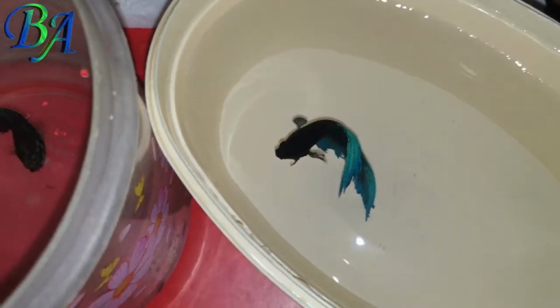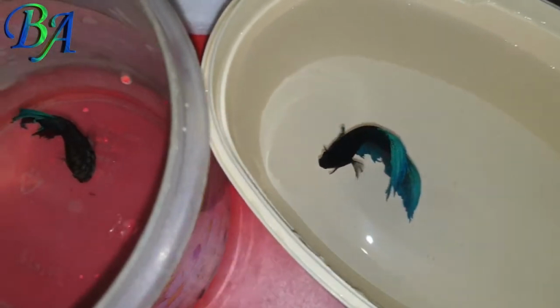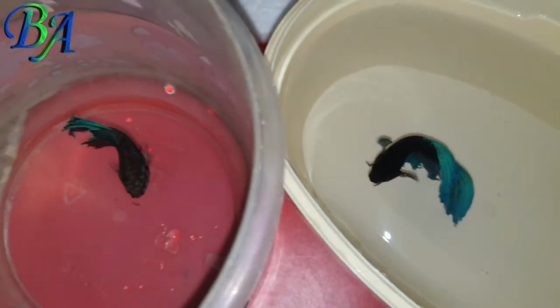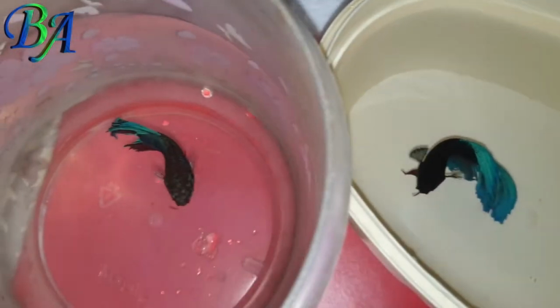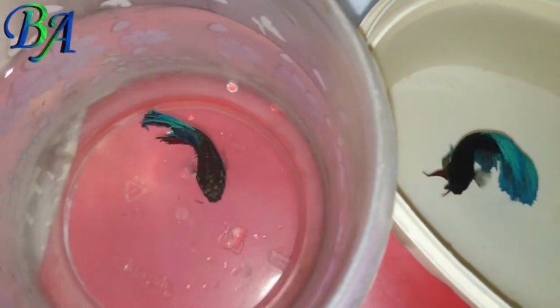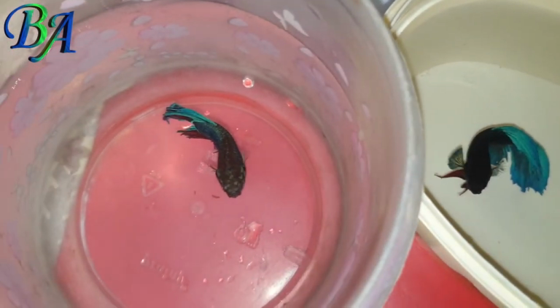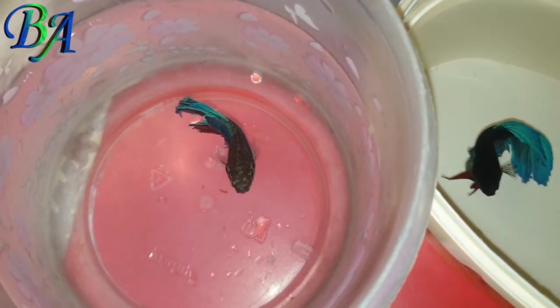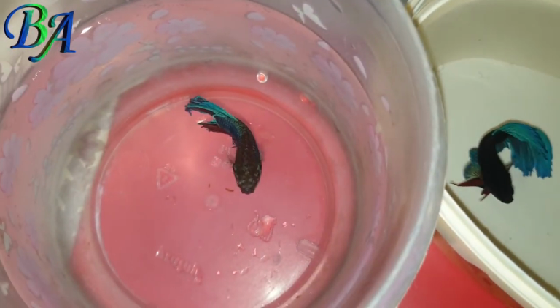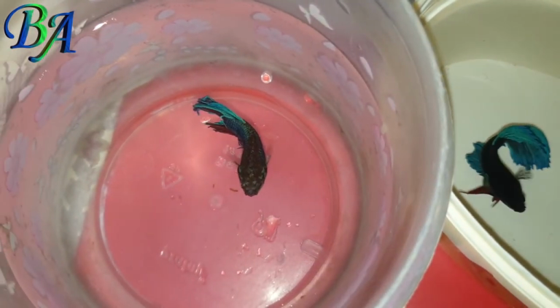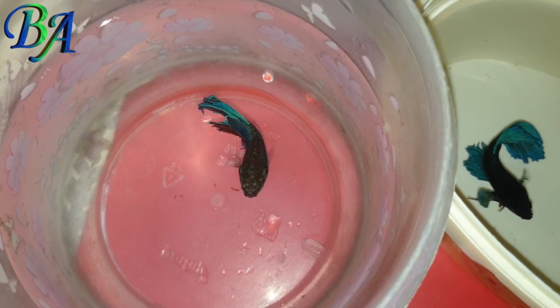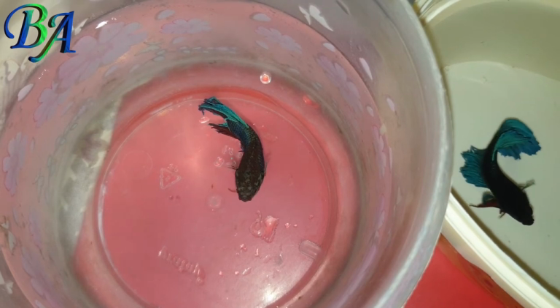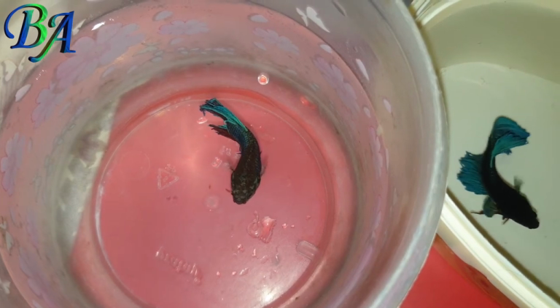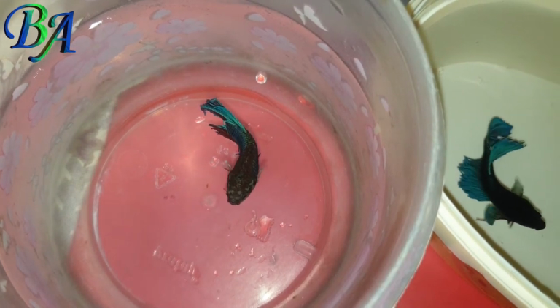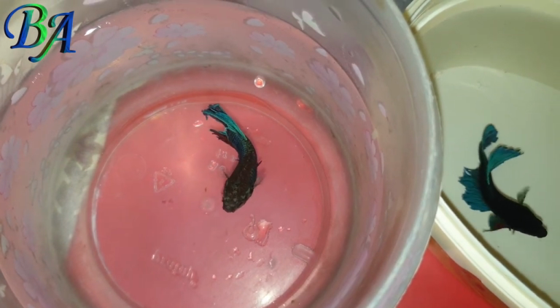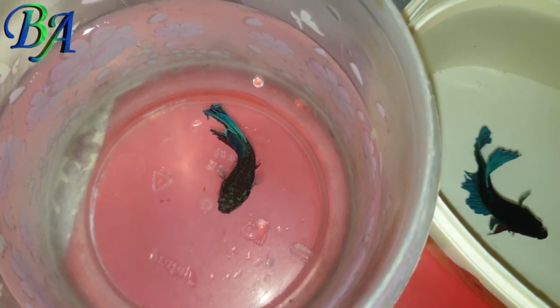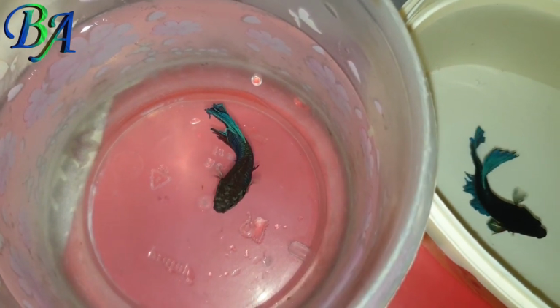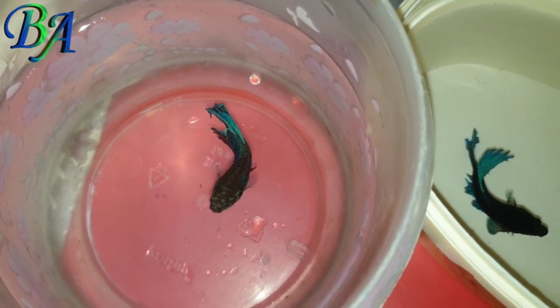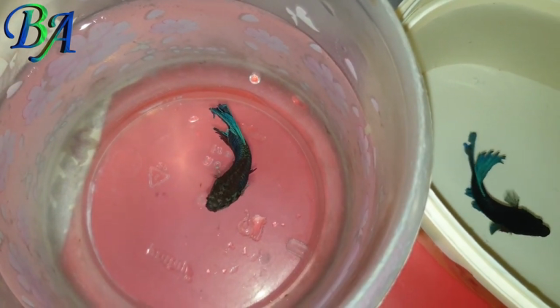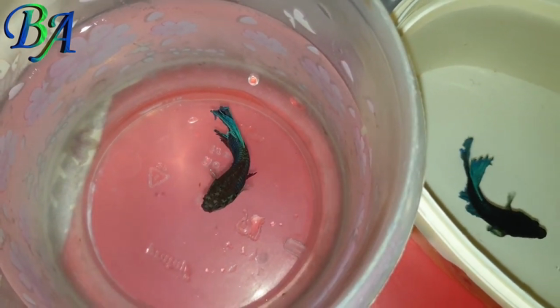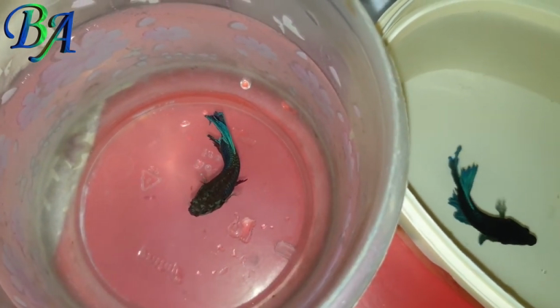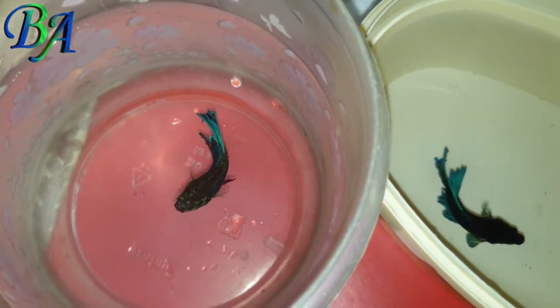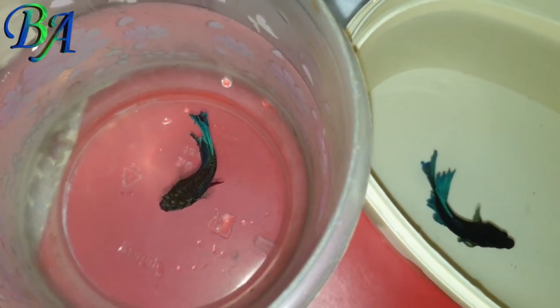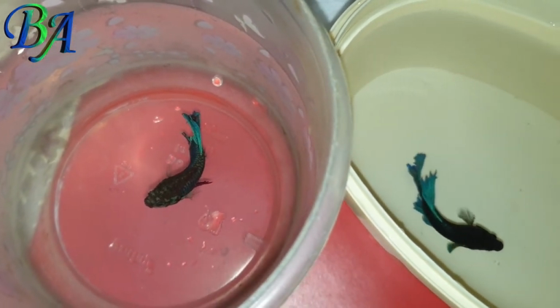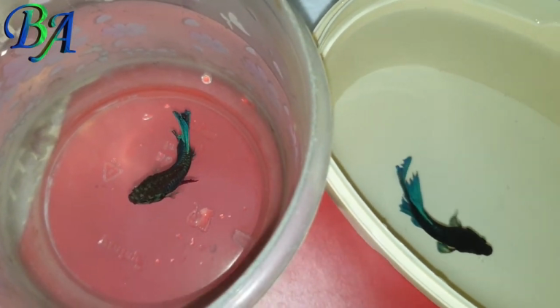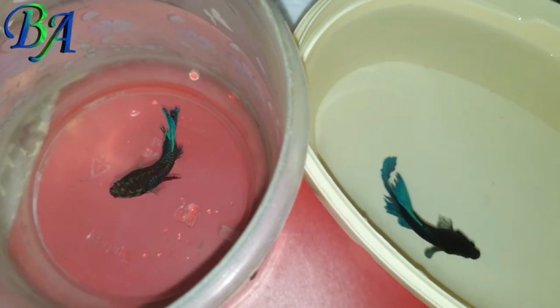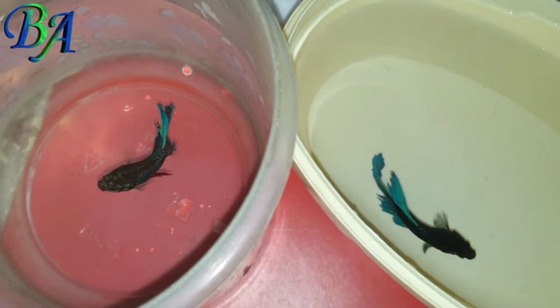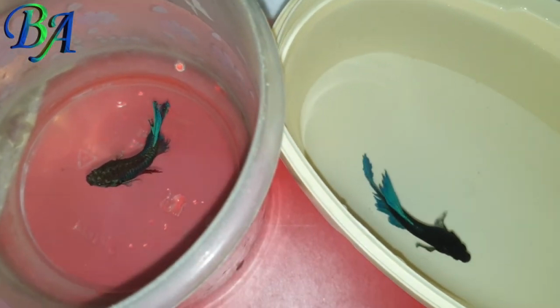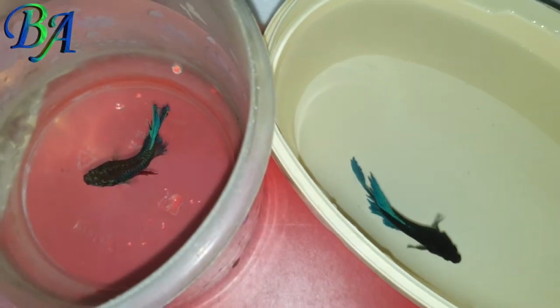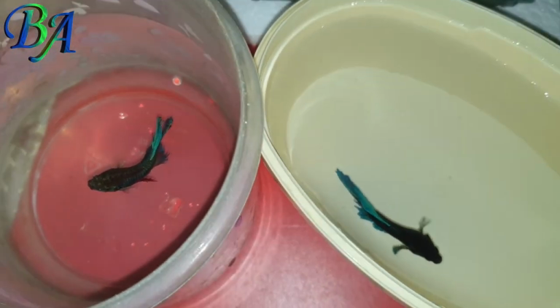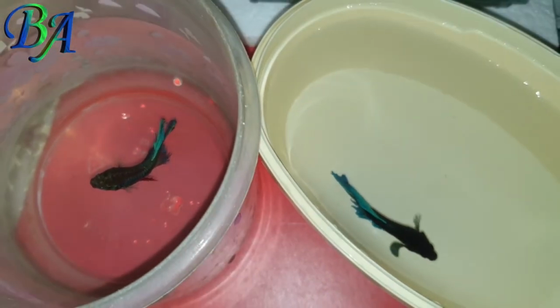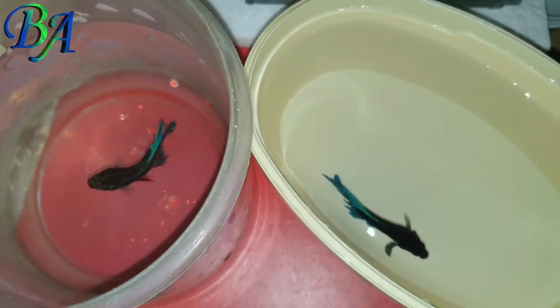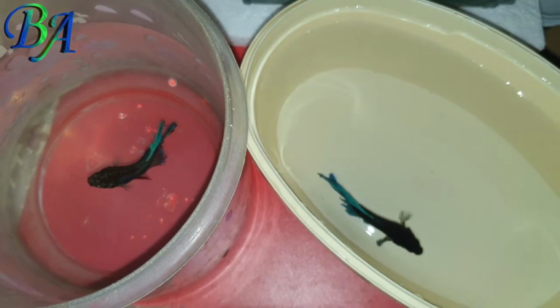I feed them on their favorite food, Tetrabits. Since they are temporarily in small containers, I change their water every two days to keep them healthy.